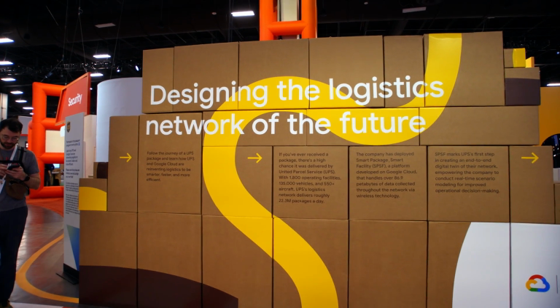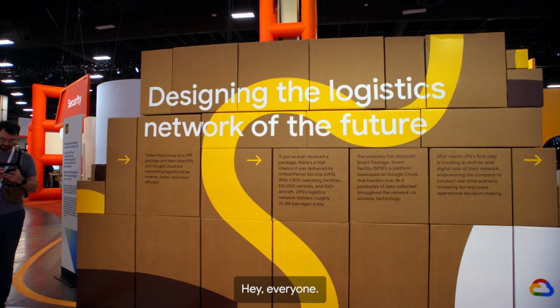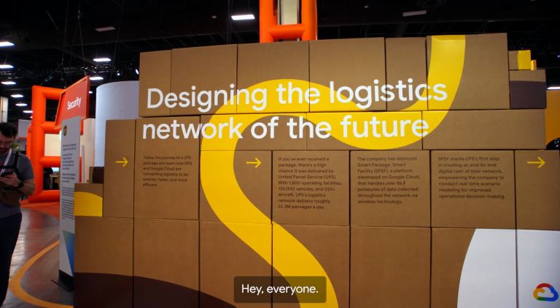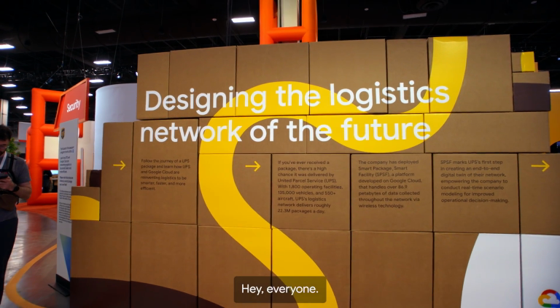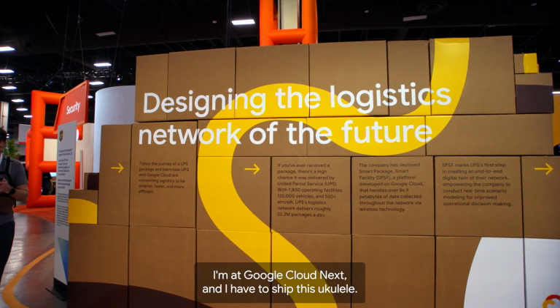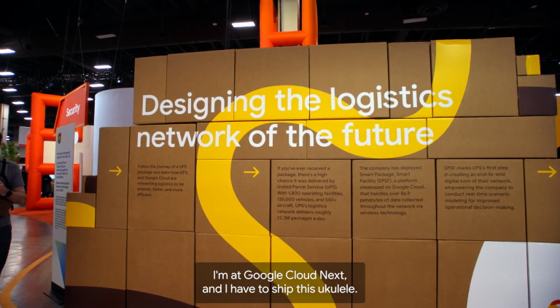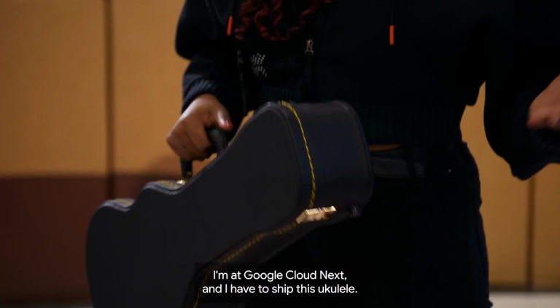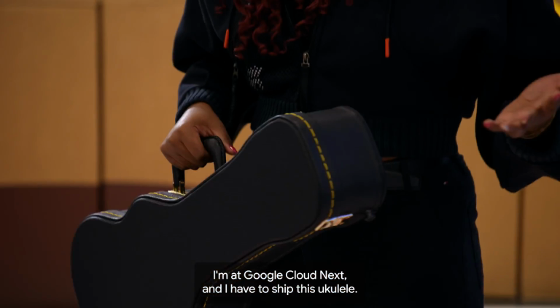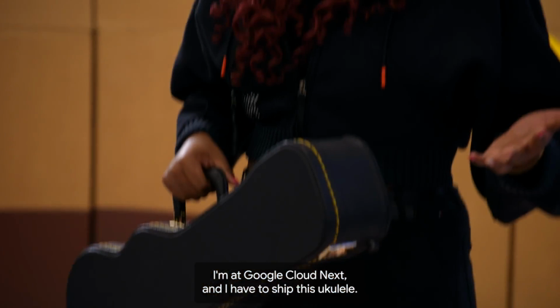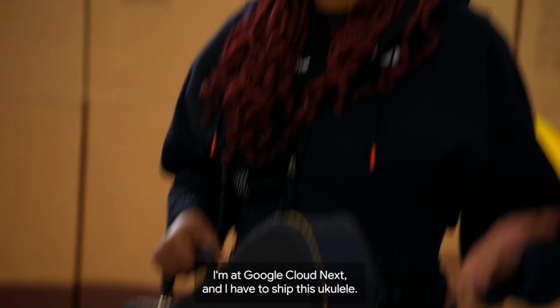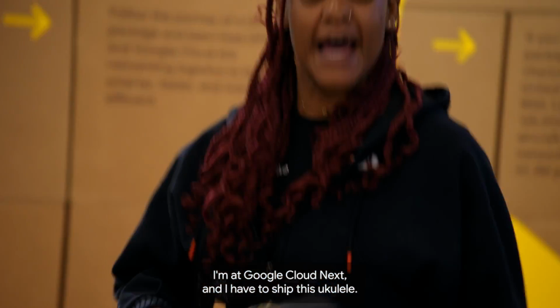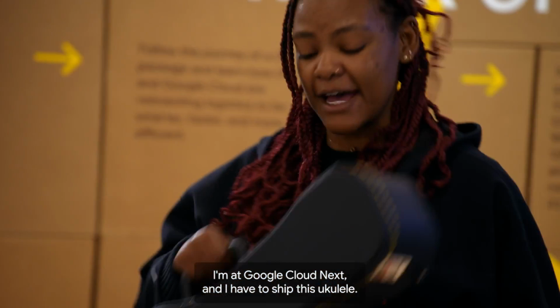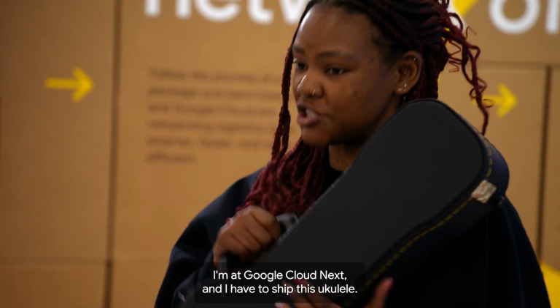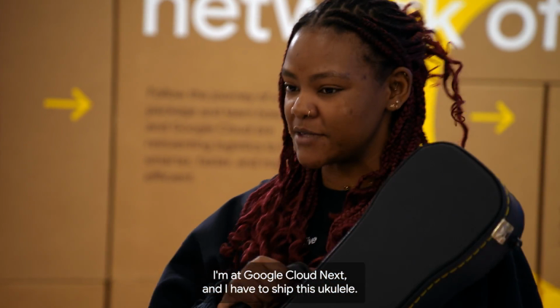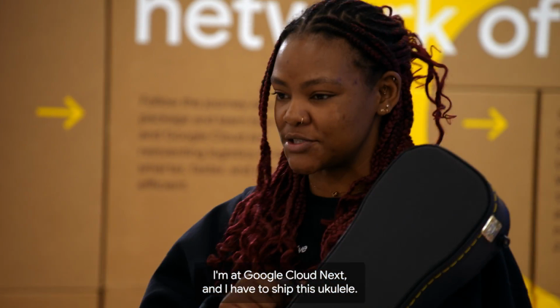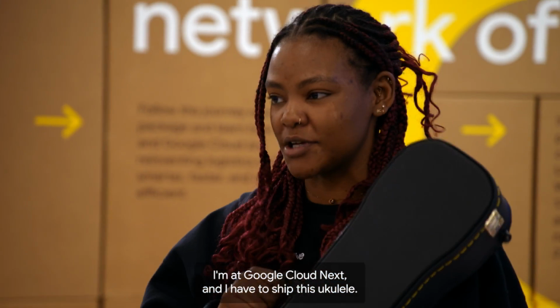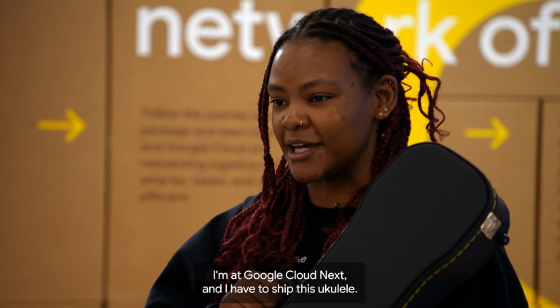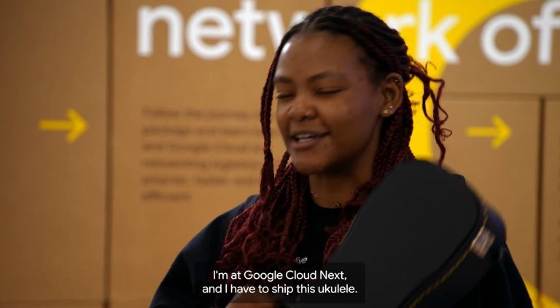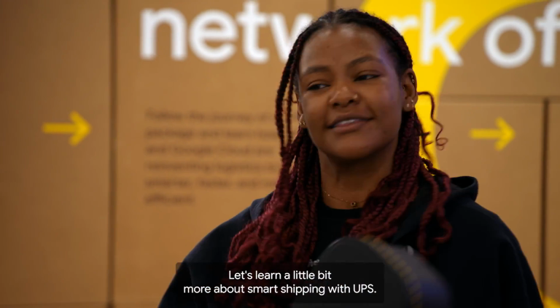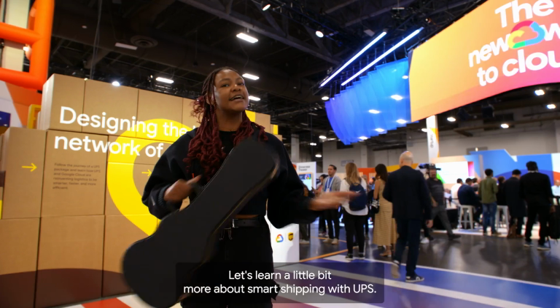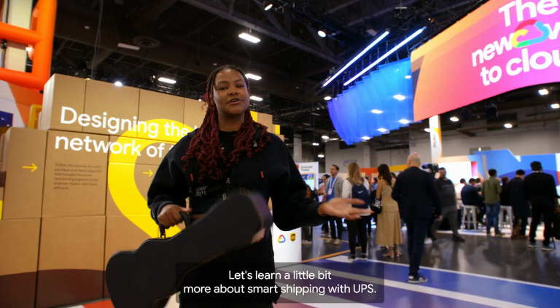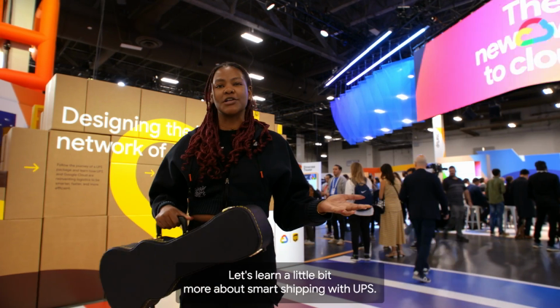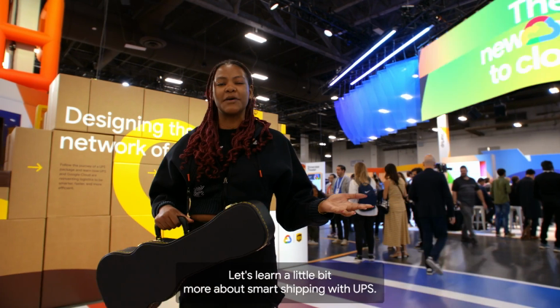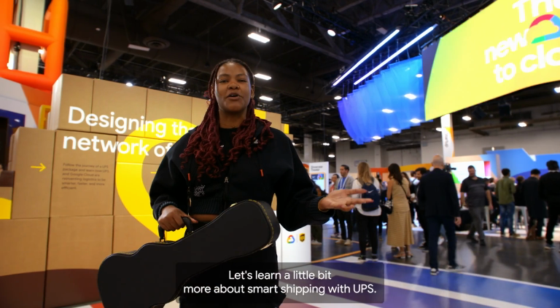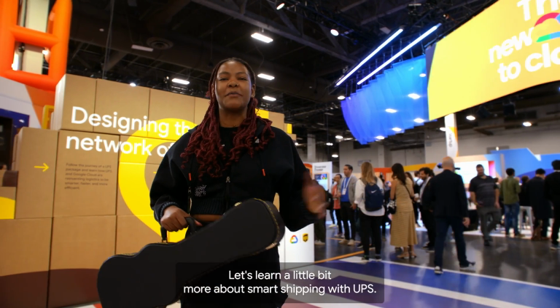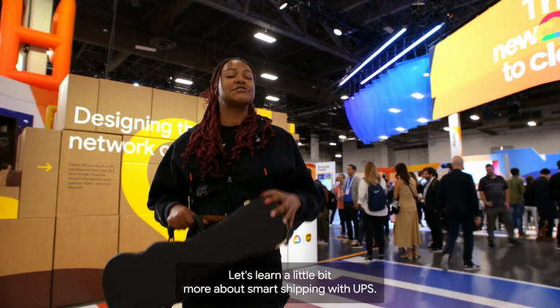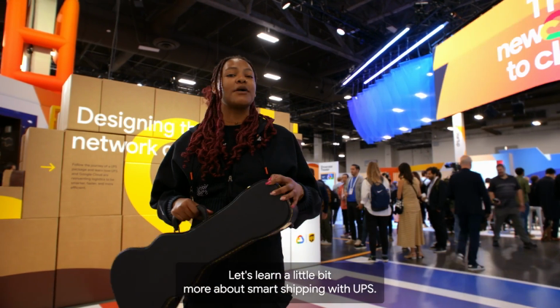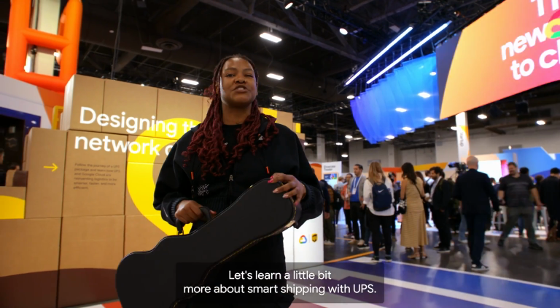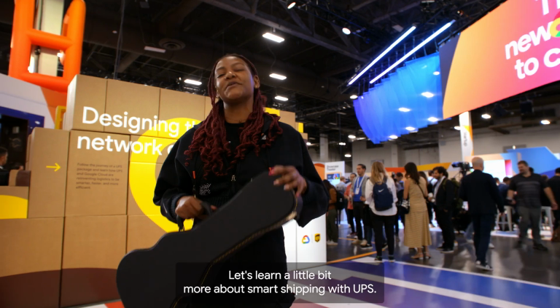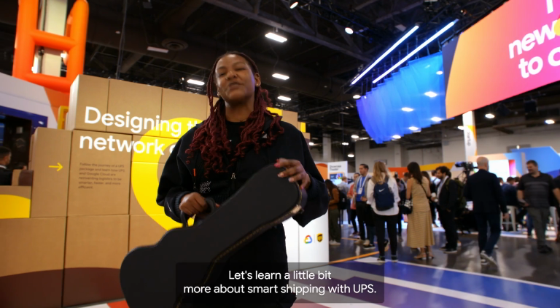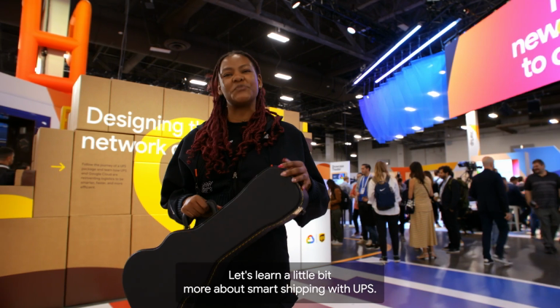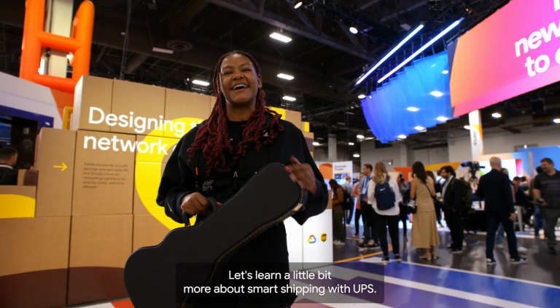Hey everyone, I'm at Google Cloud Next, and I have to ship this ukulele. Let's learn a little bit more about smart shipping with UPS.